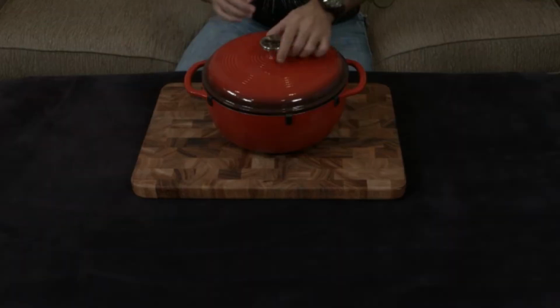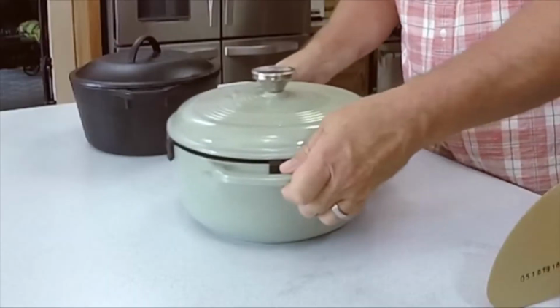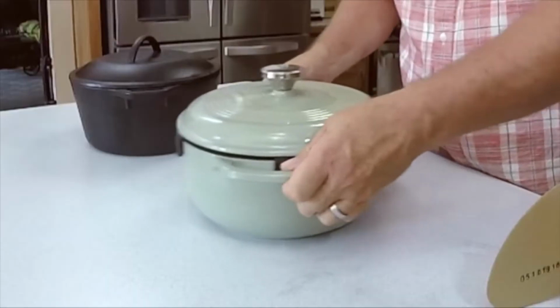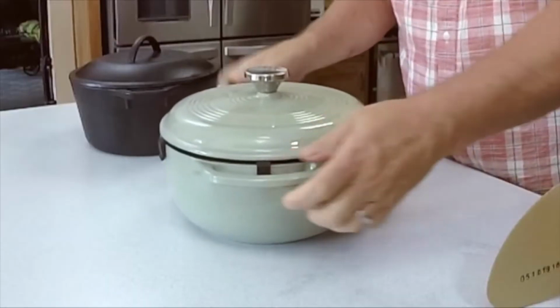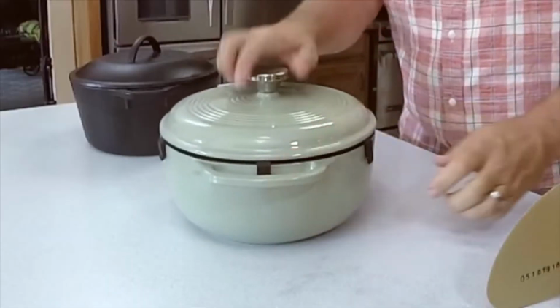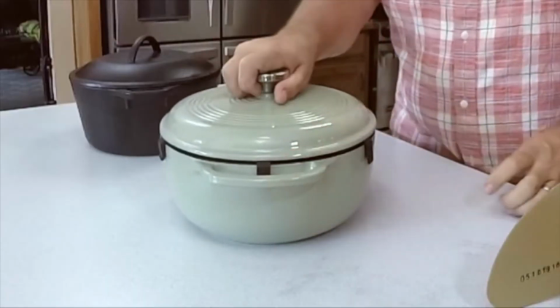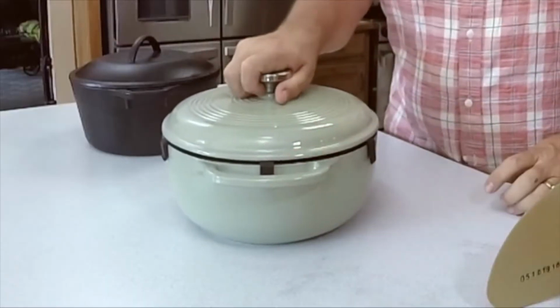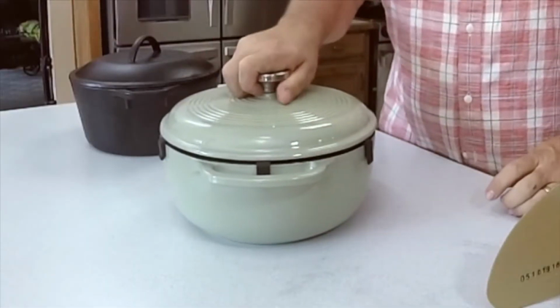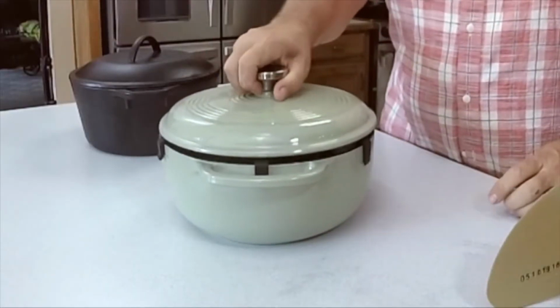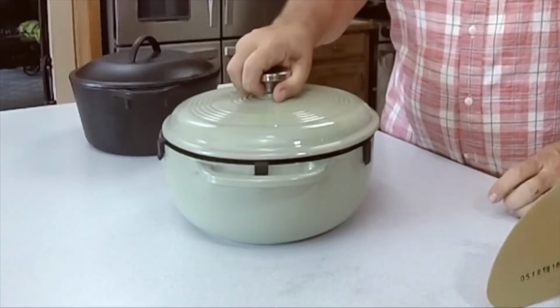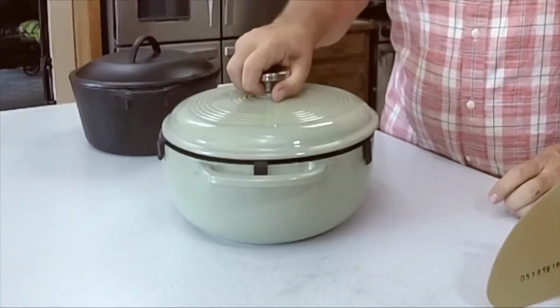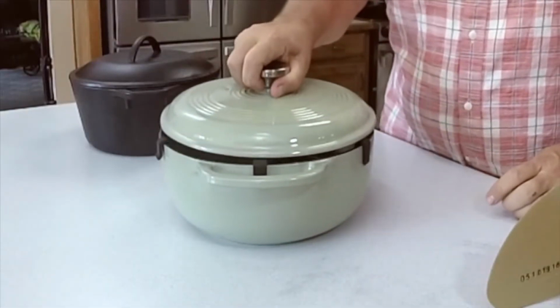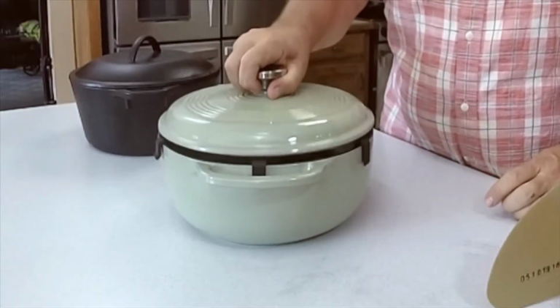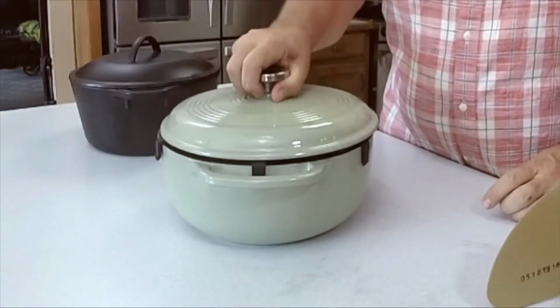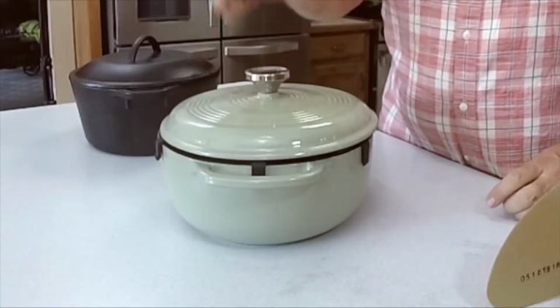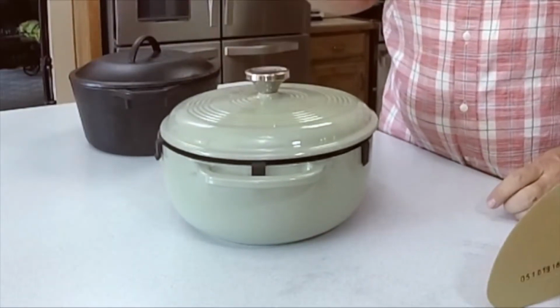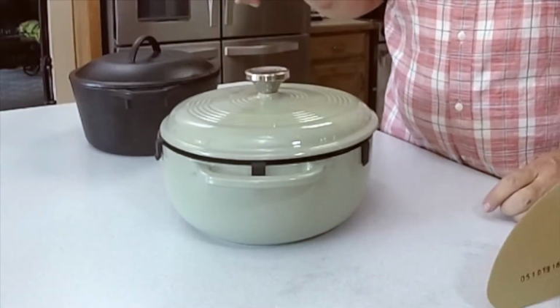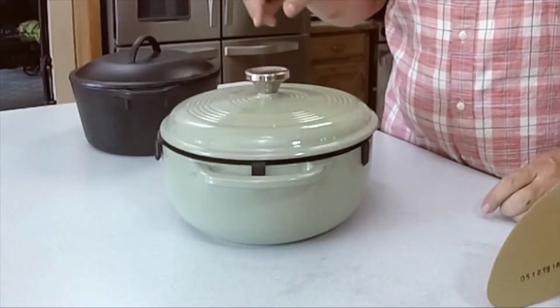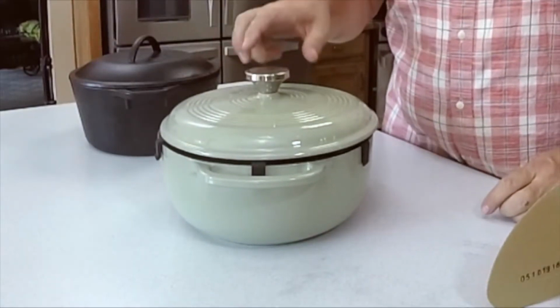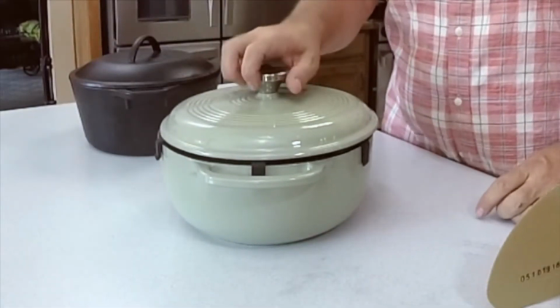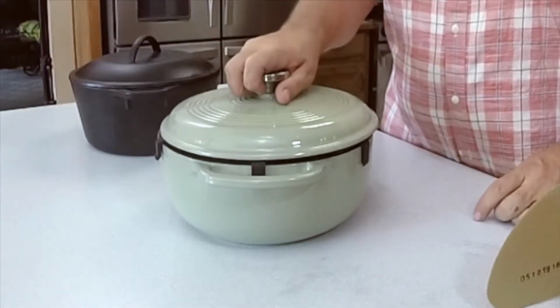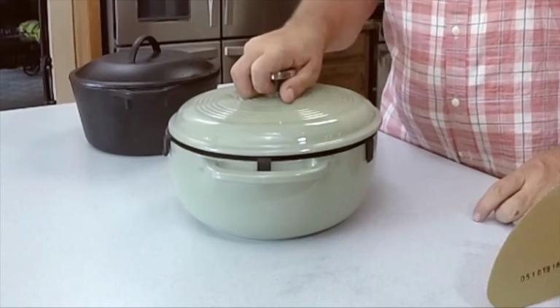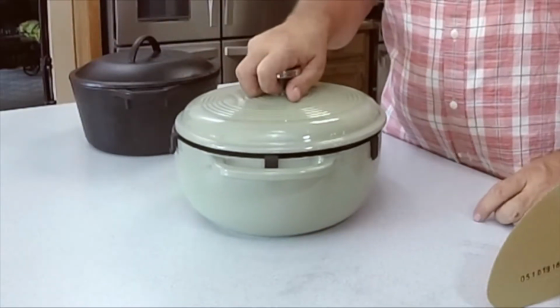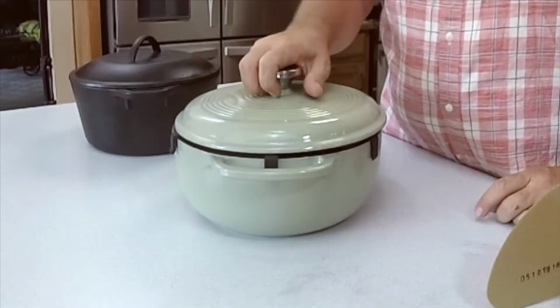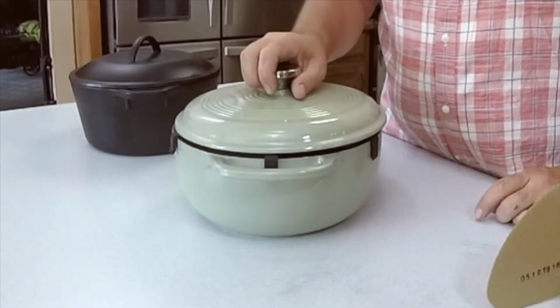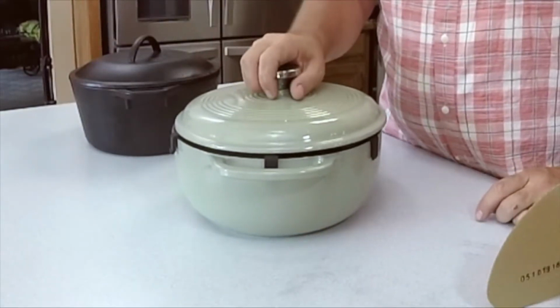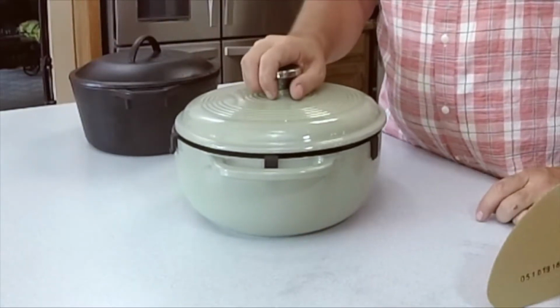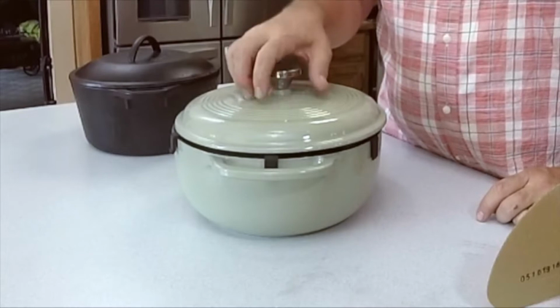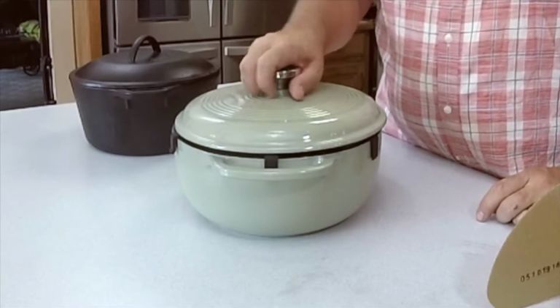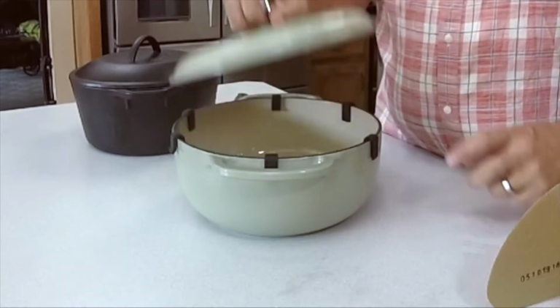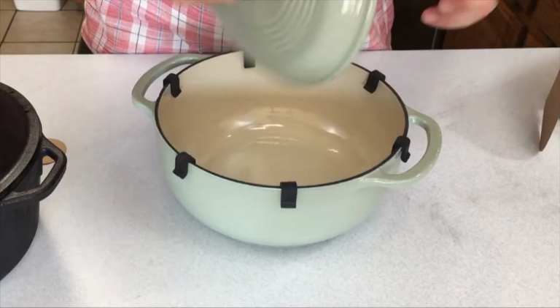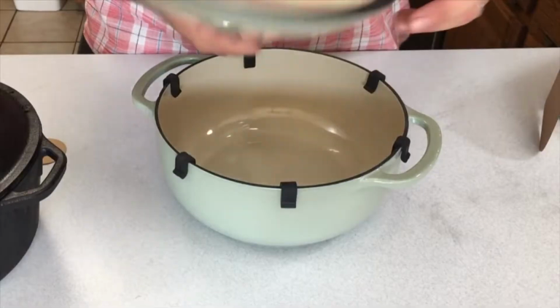Because of the double layer of enamel coating inside and out, this can be used for marinating, cooking, storing, and serving.